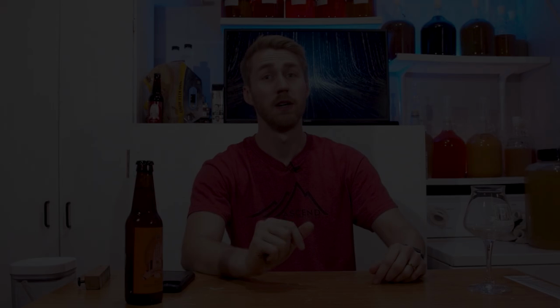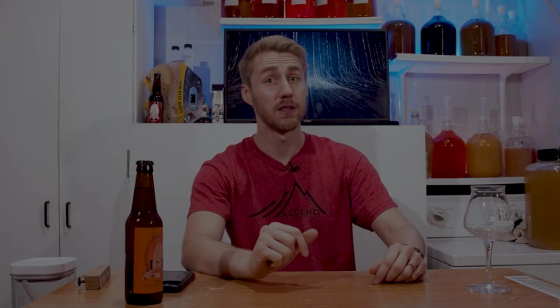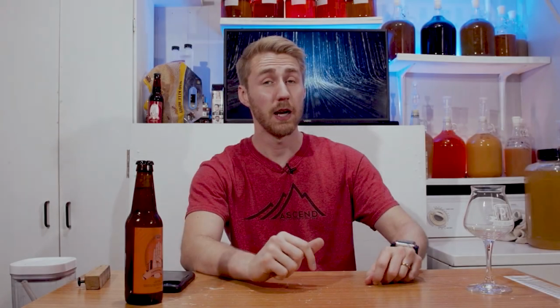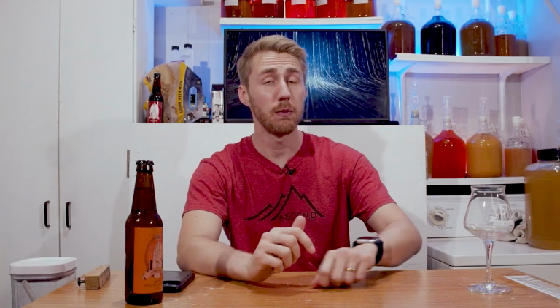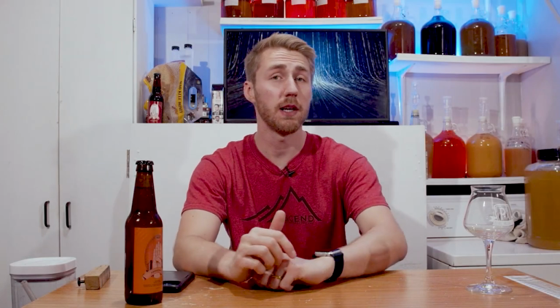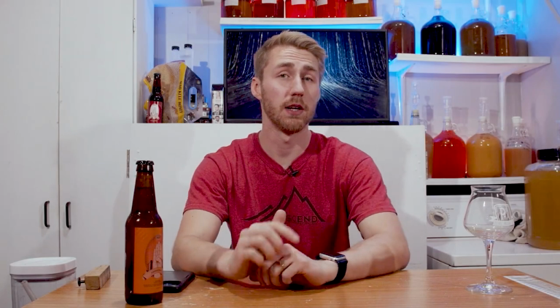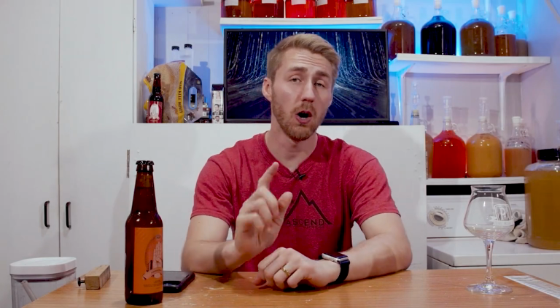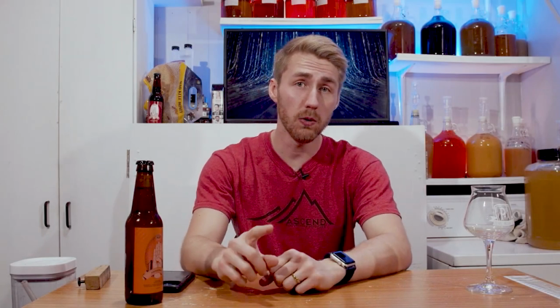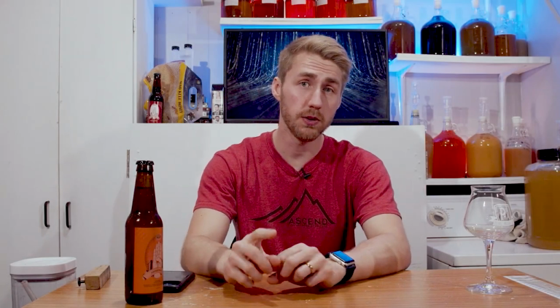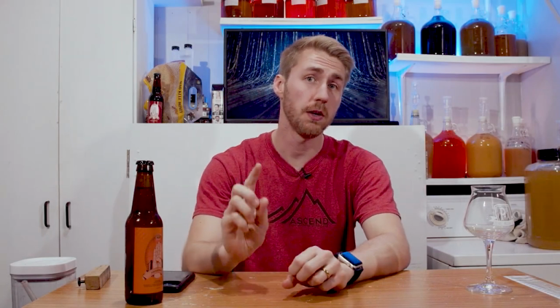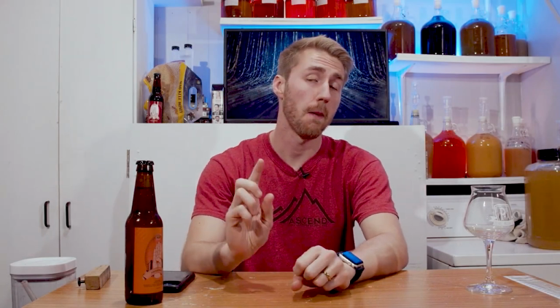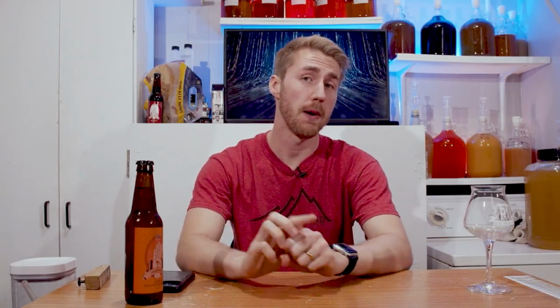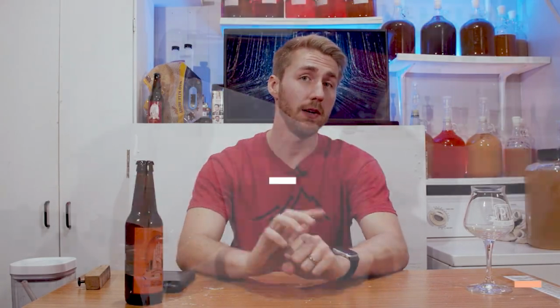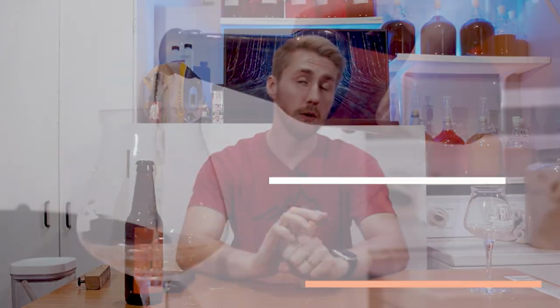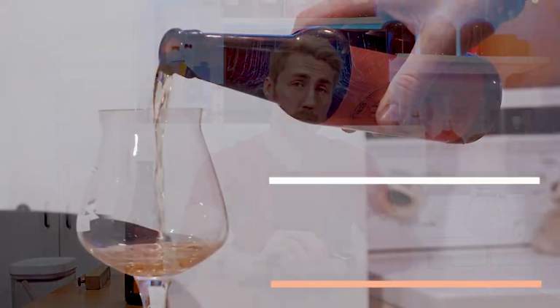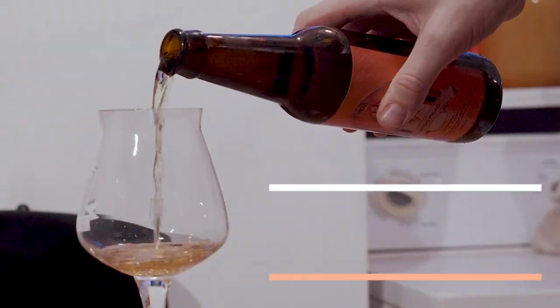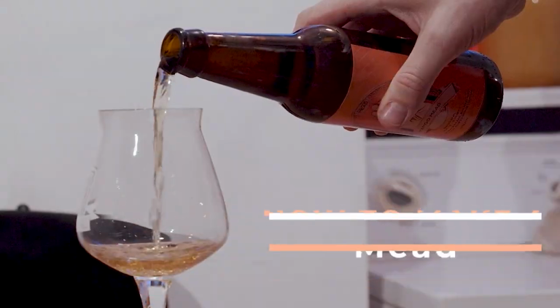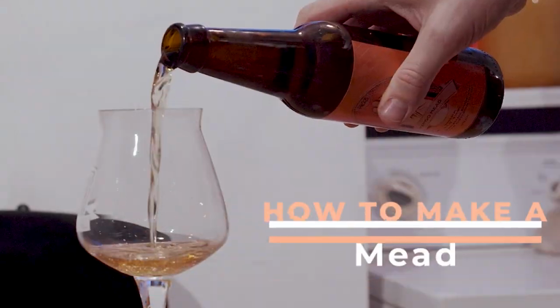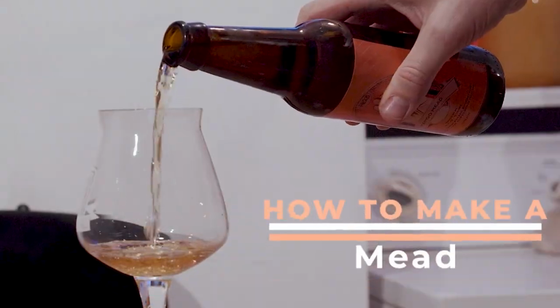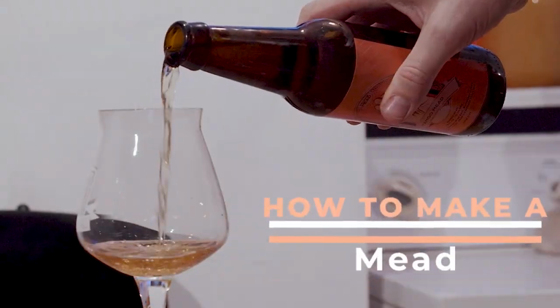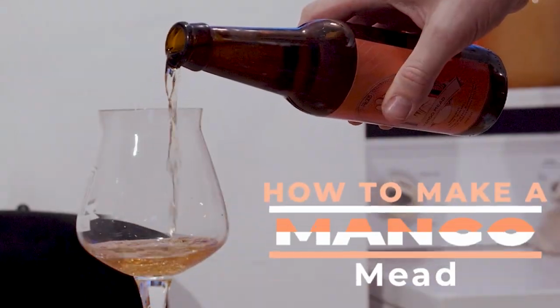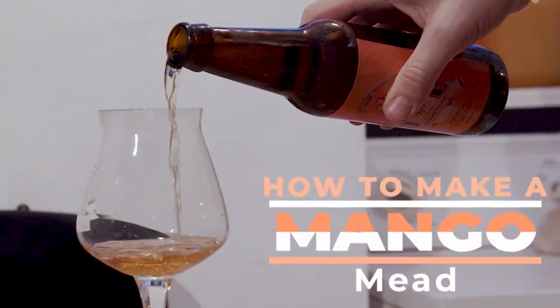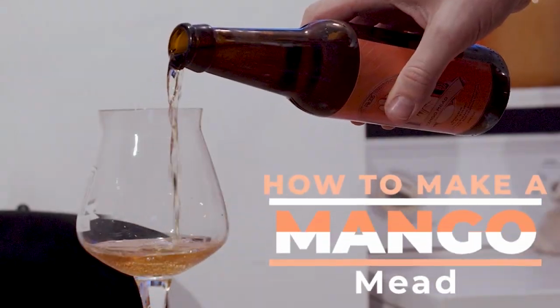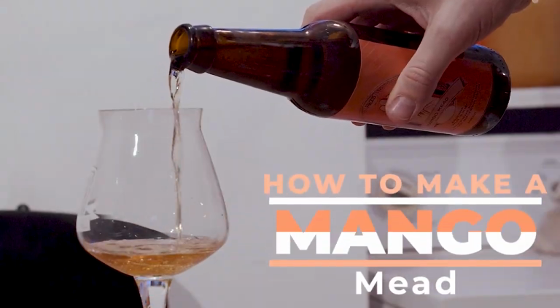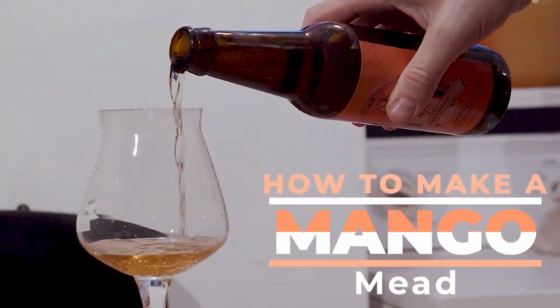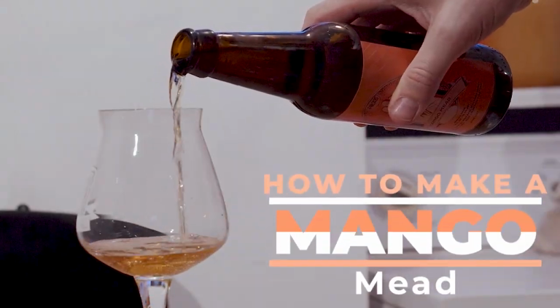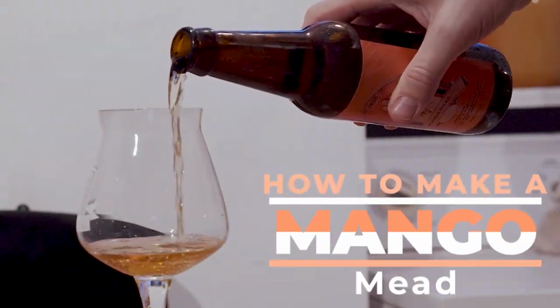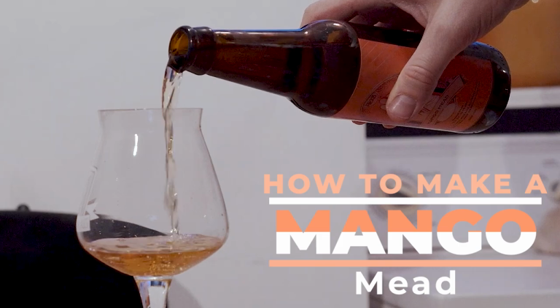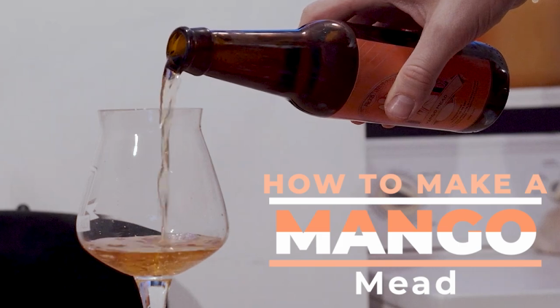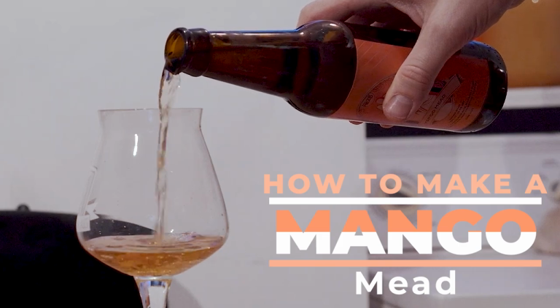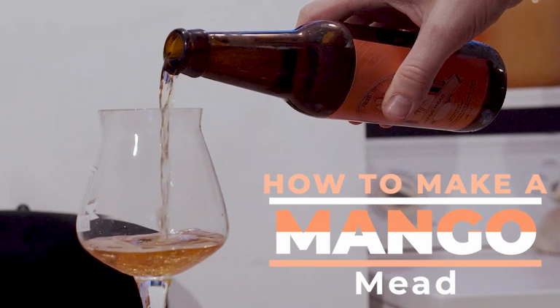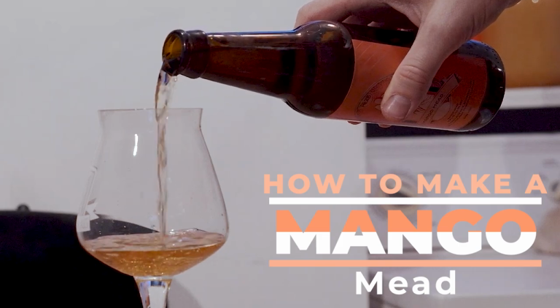Today we're making an oaked mango mead that's pretty freaking good. Let's get started.